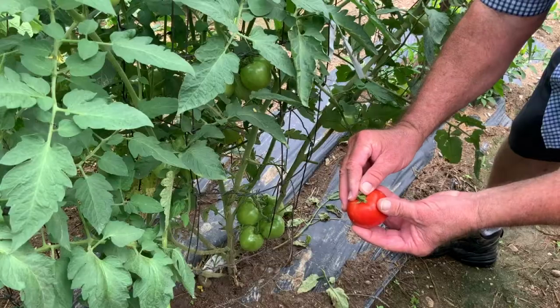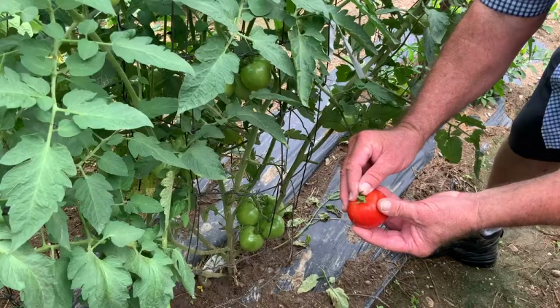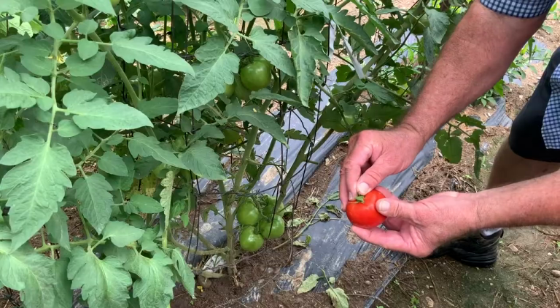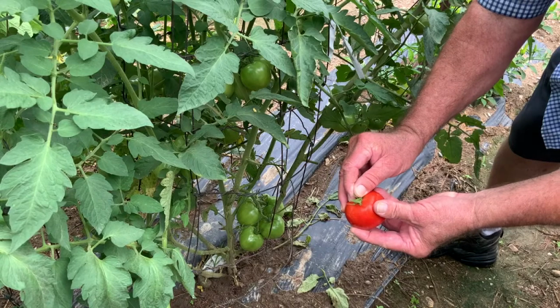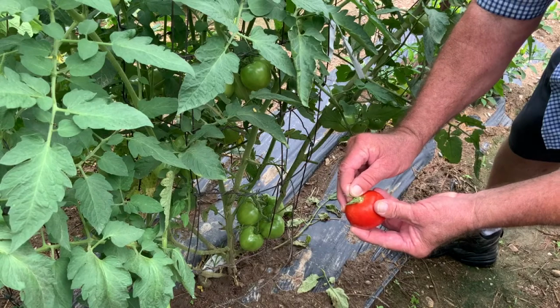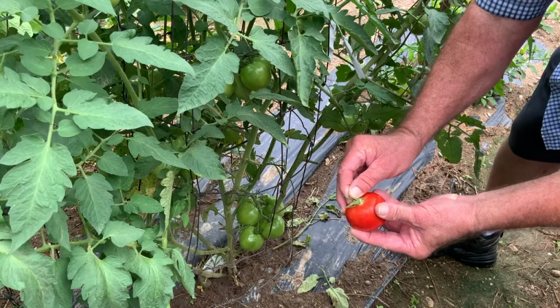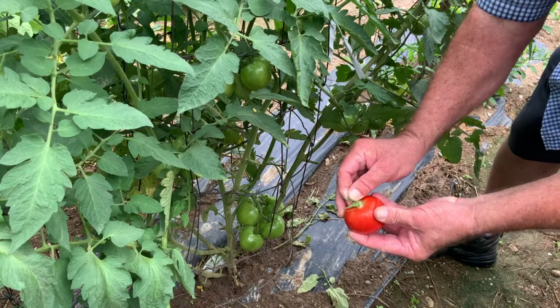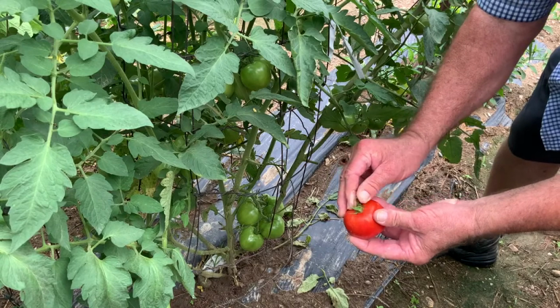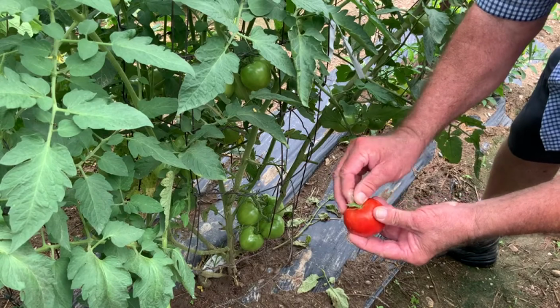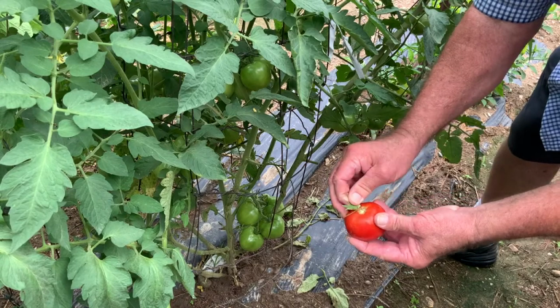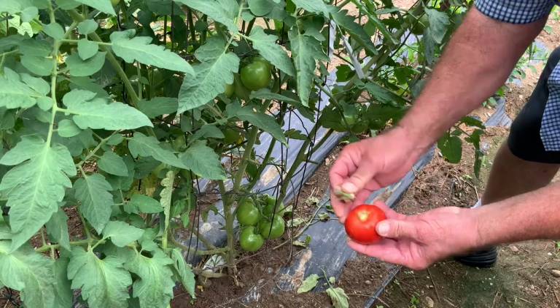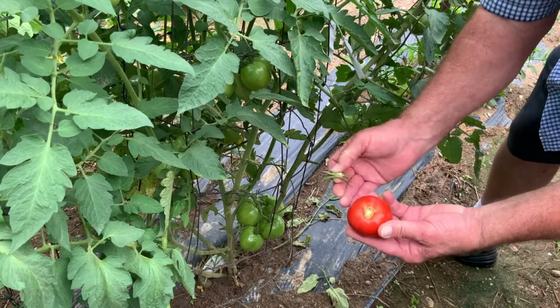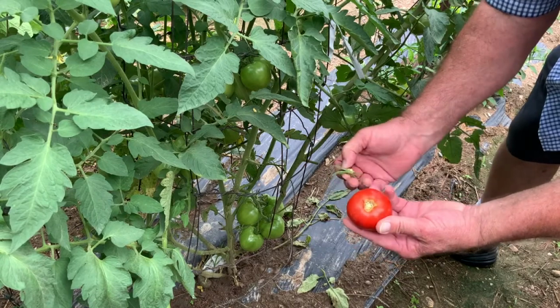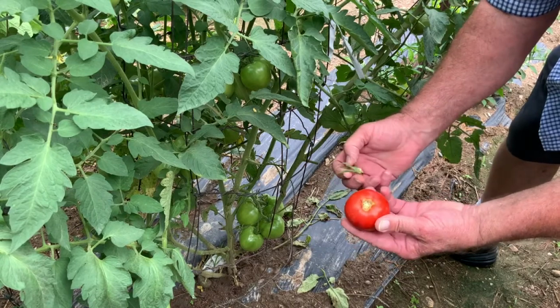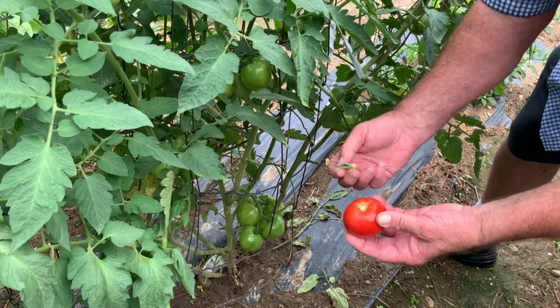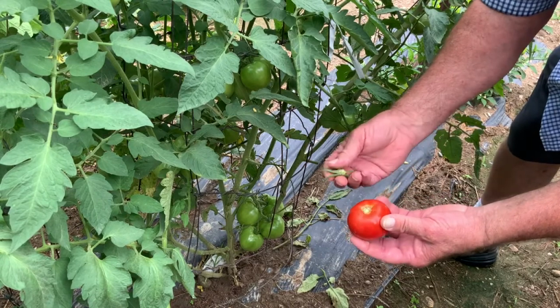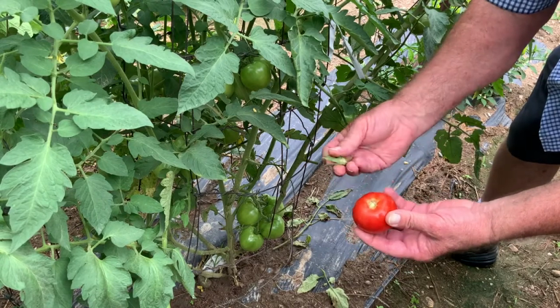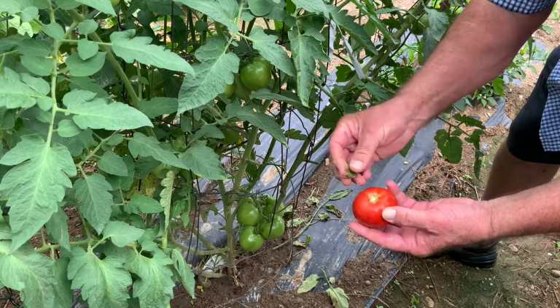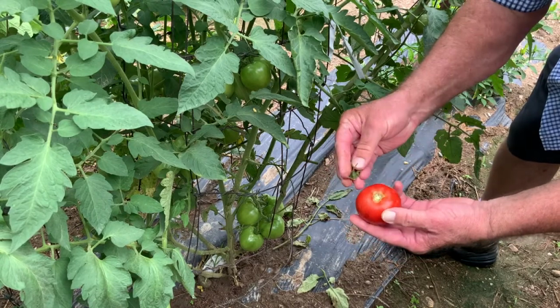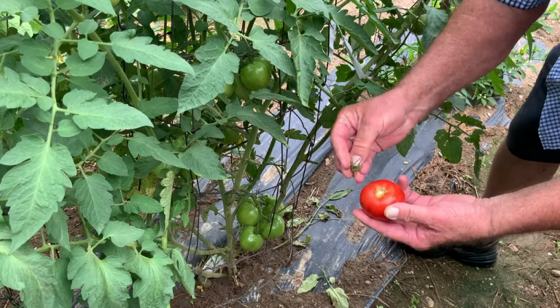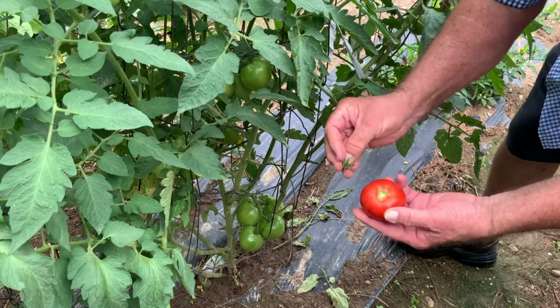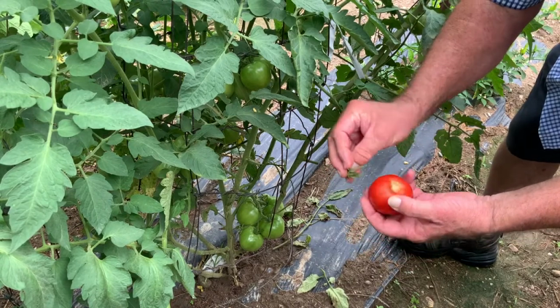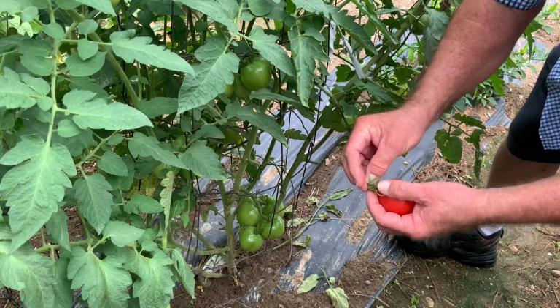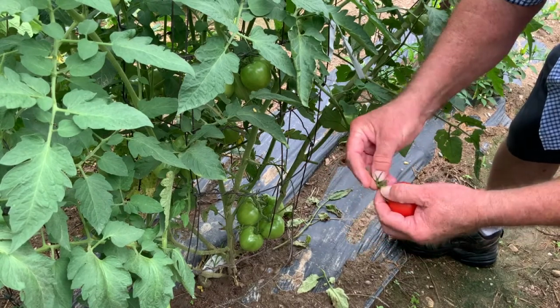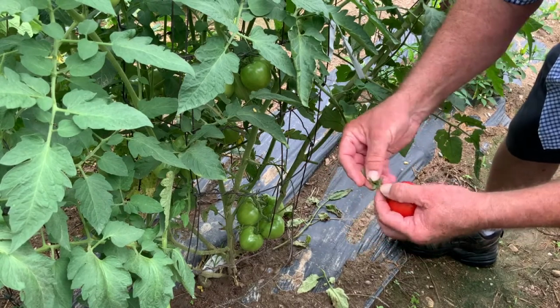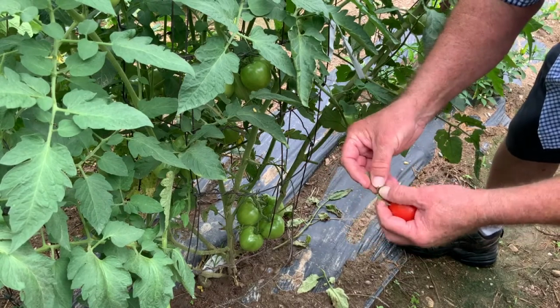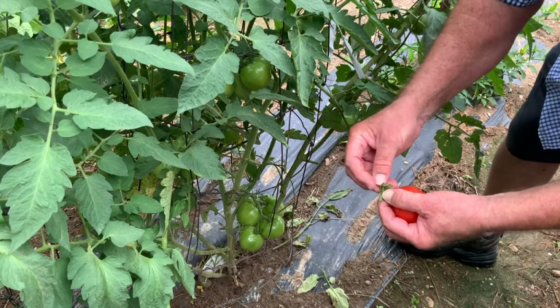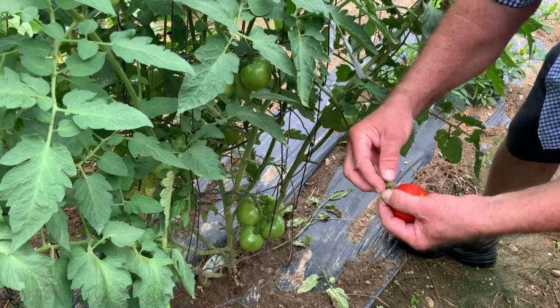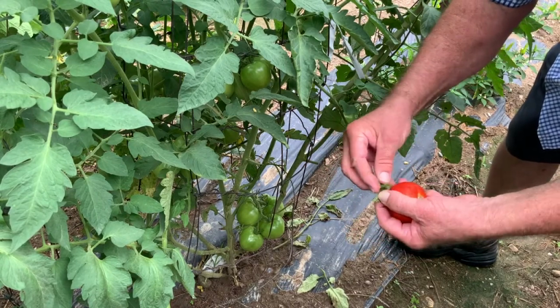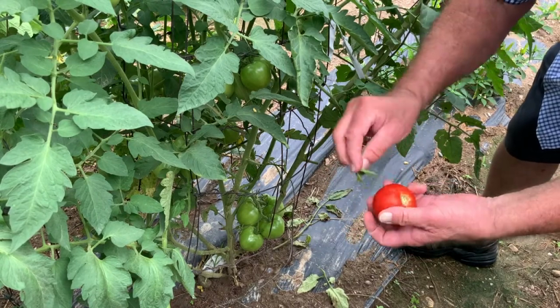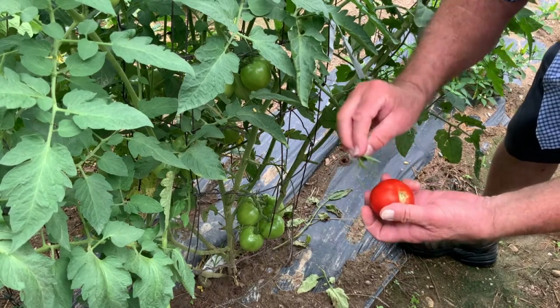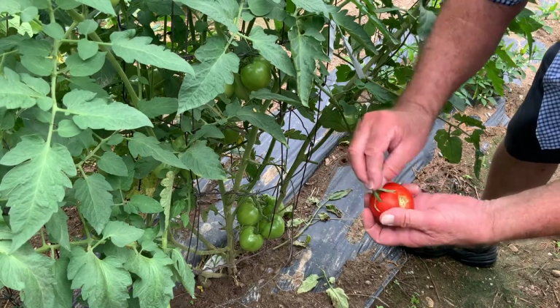Some gardeners like to remove the little green cap to avoid damaging the skins of other tomatoes after harvest.